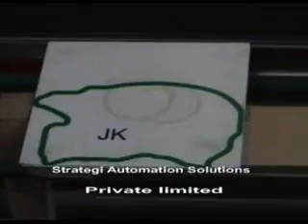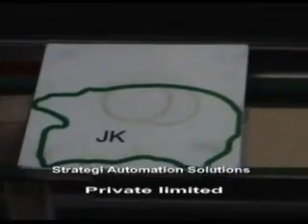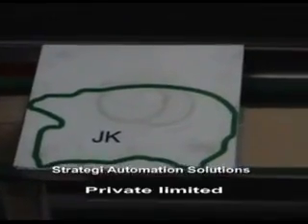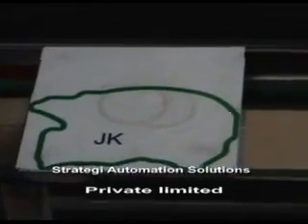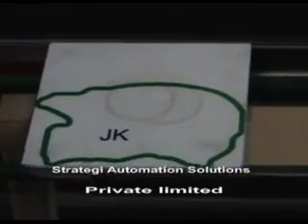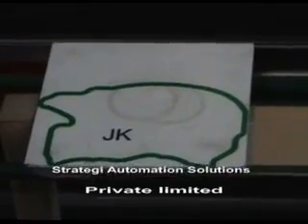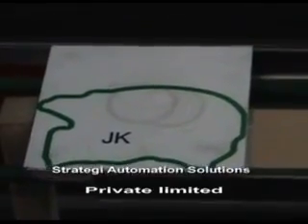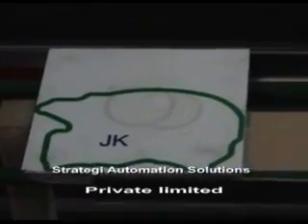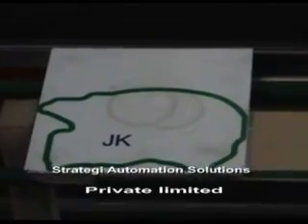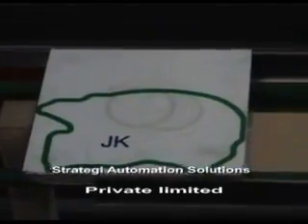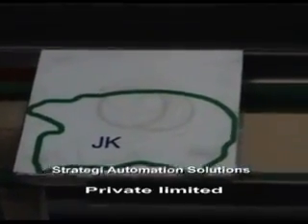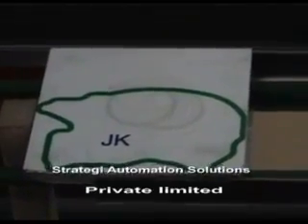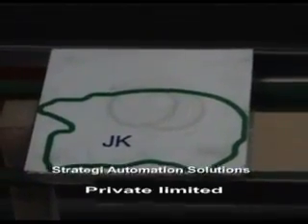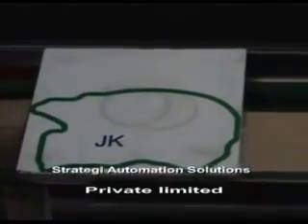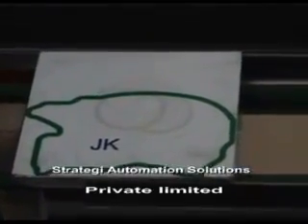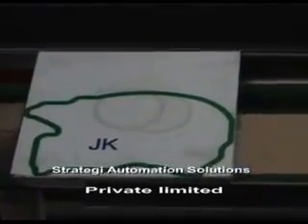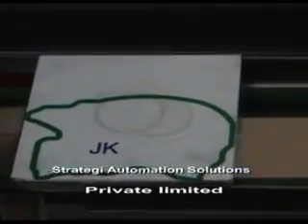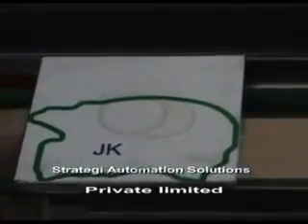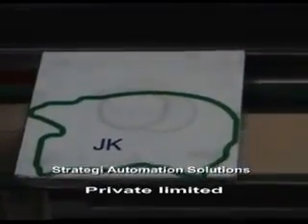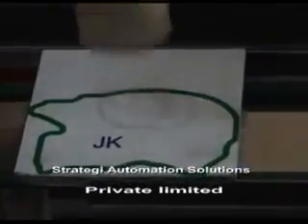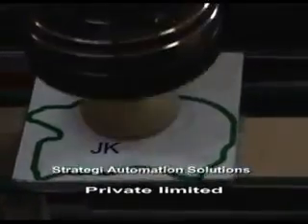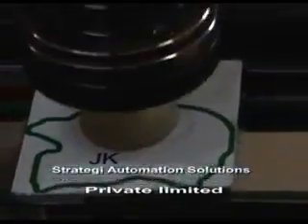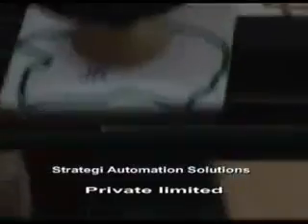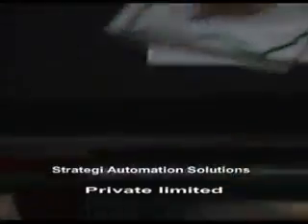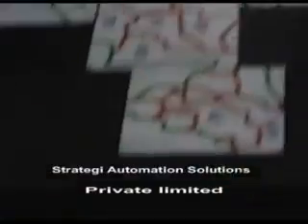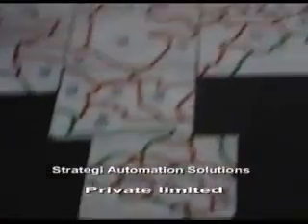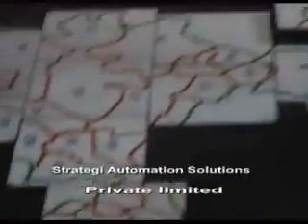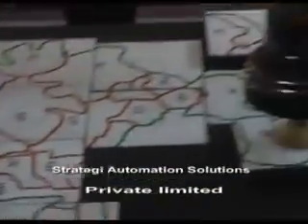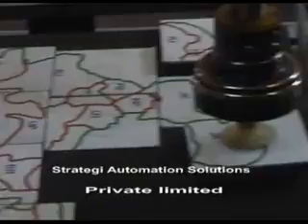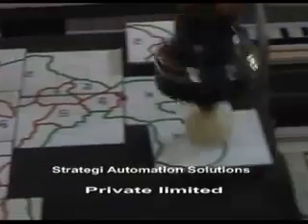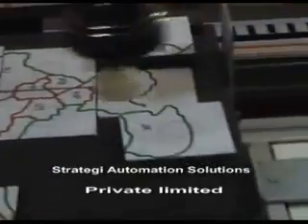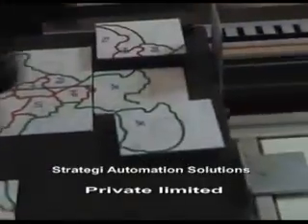Here is Jammu and Kashmir, which comes to the outfeed conveyor and is placed right at the top of the map.